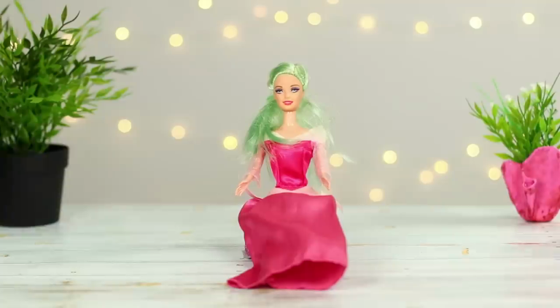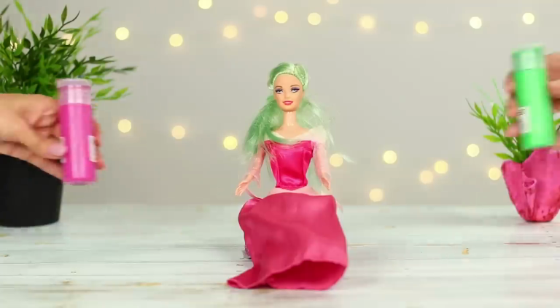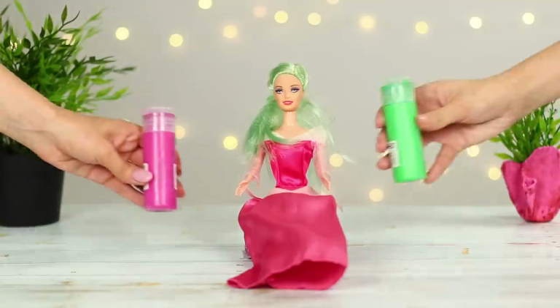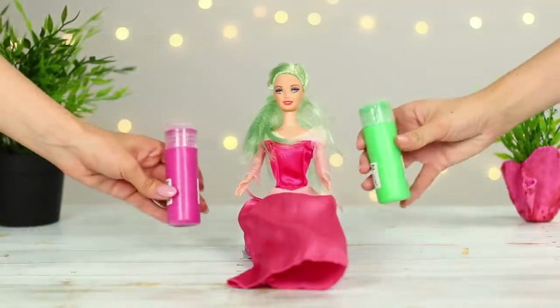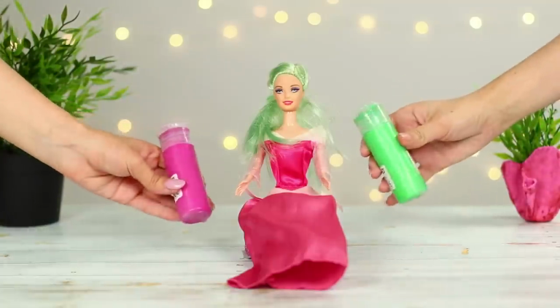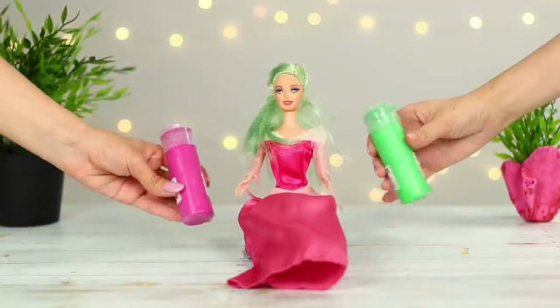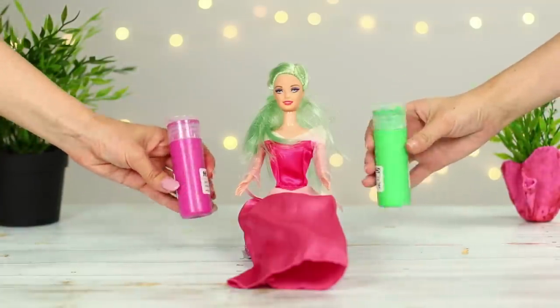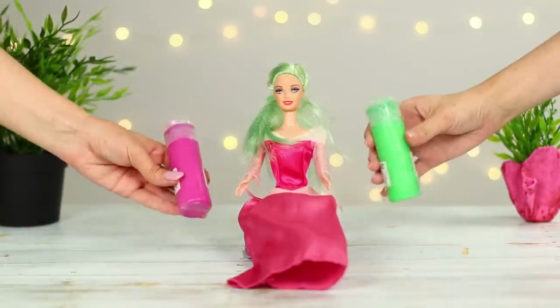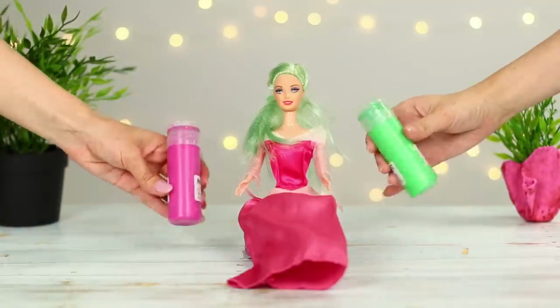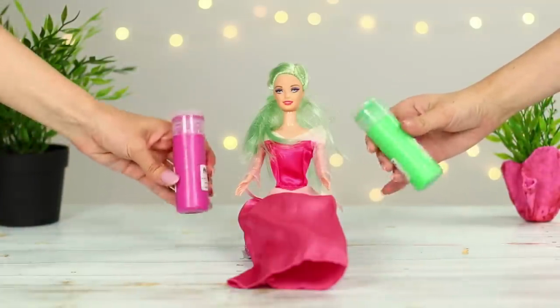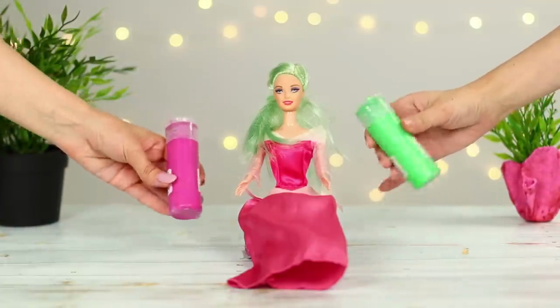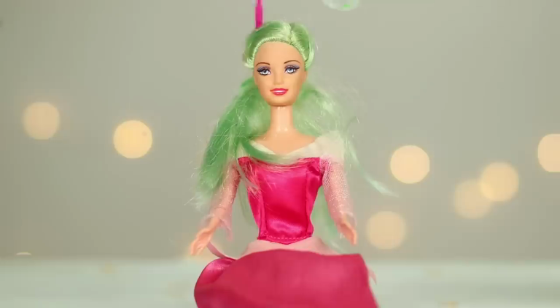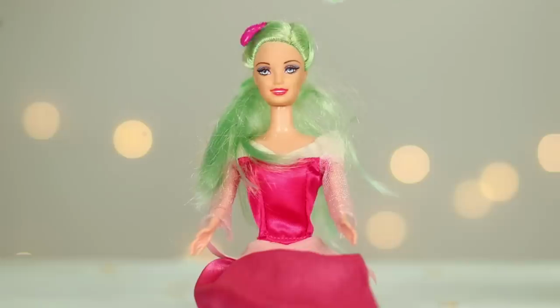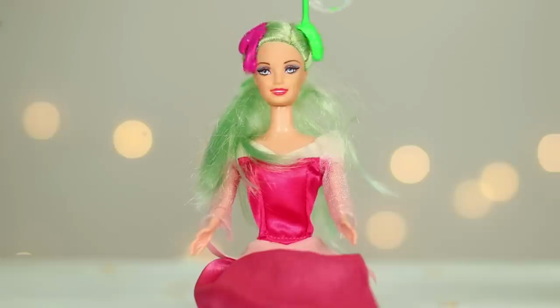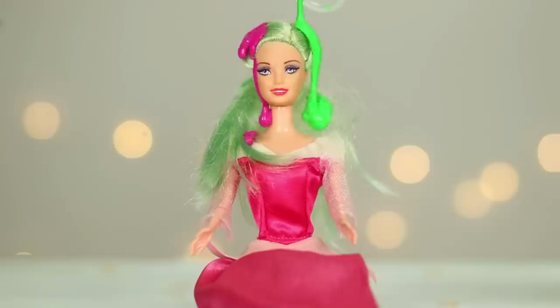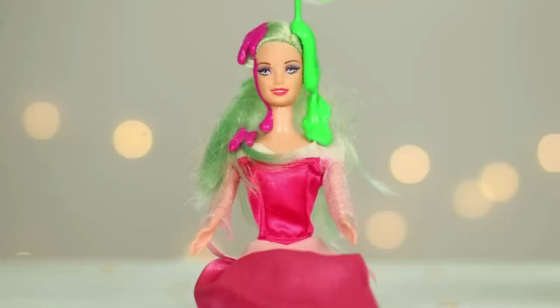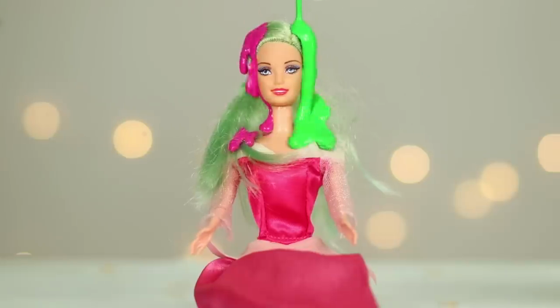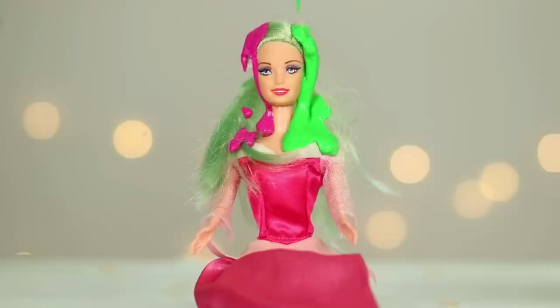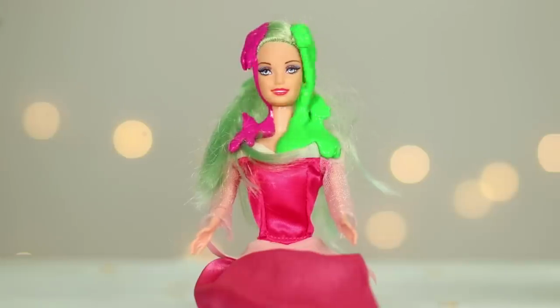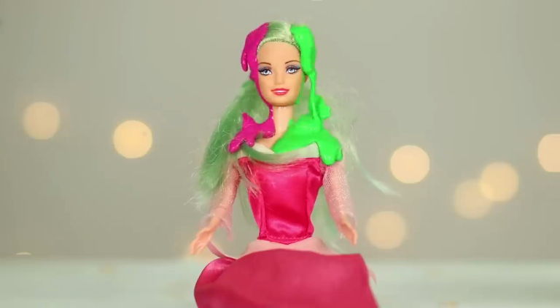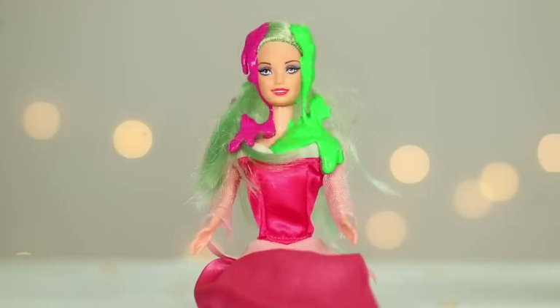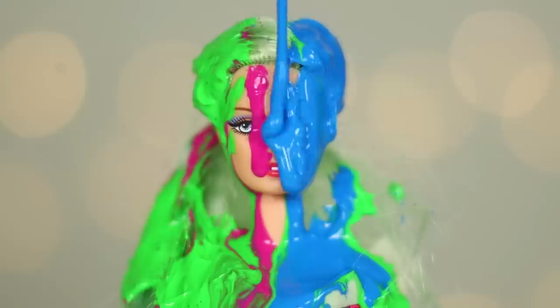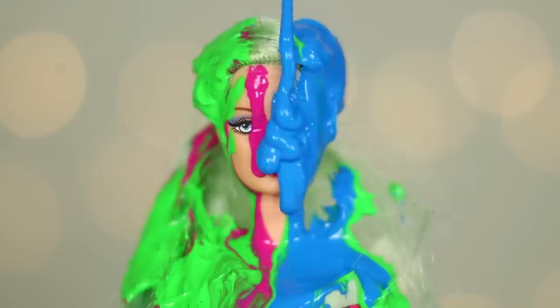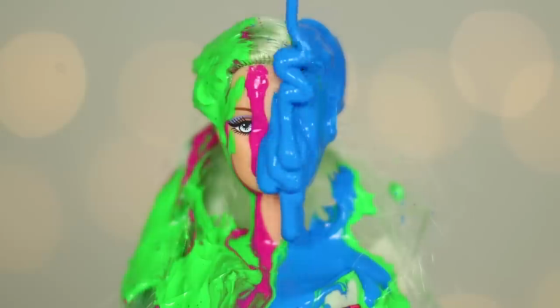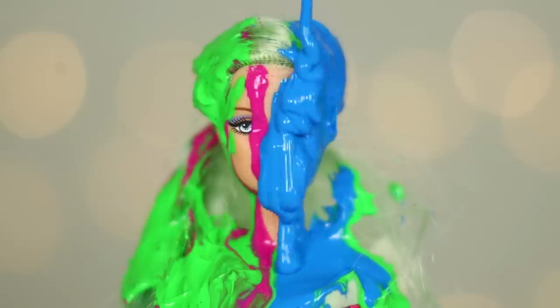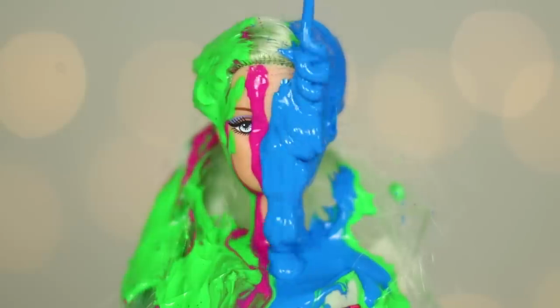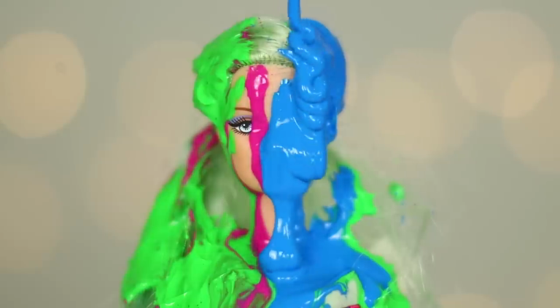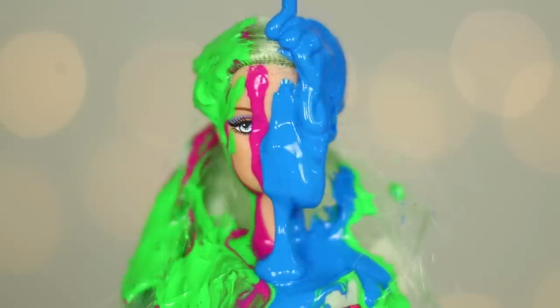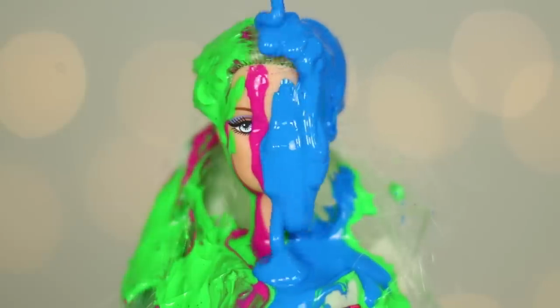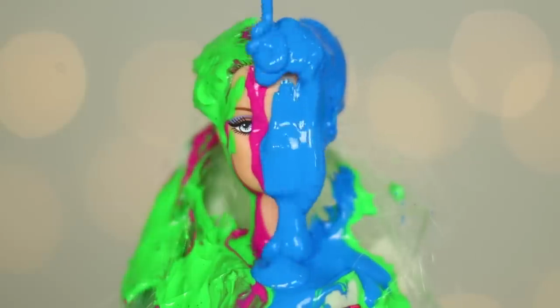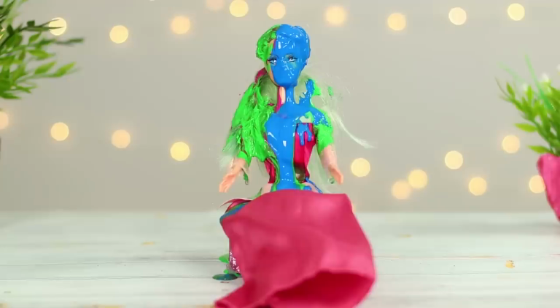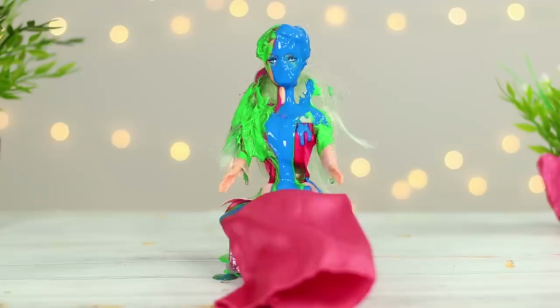OK, beautiful Barbie, are you ready for some new looks? This video is for you!